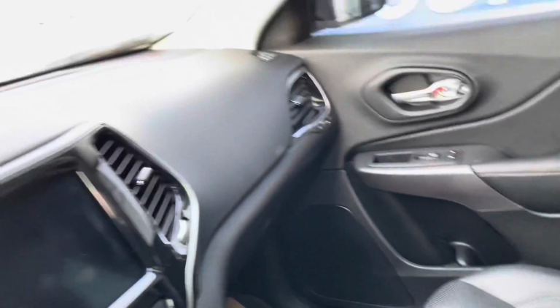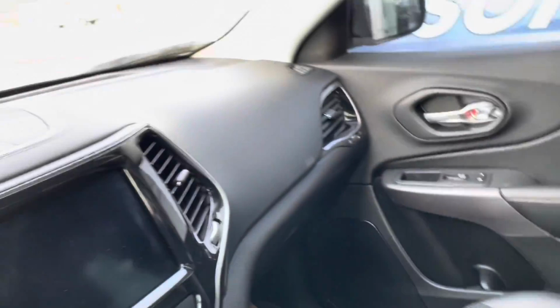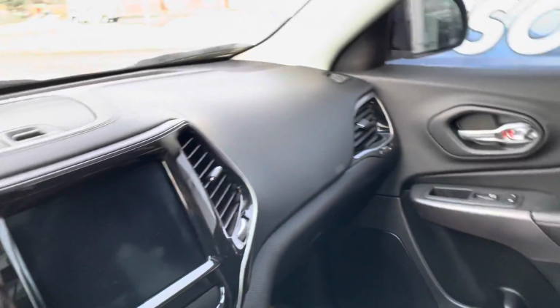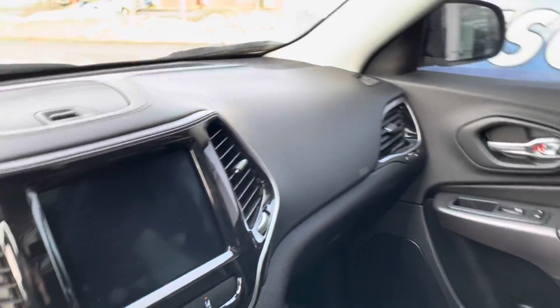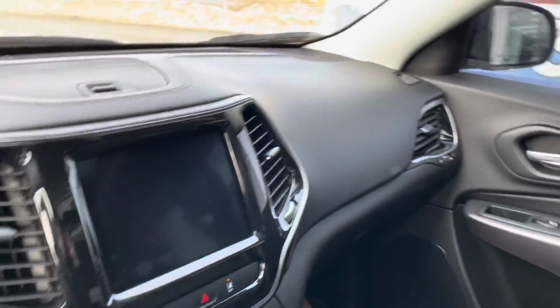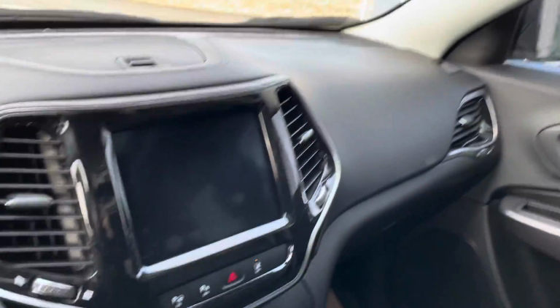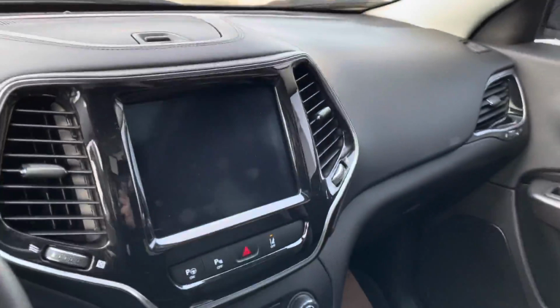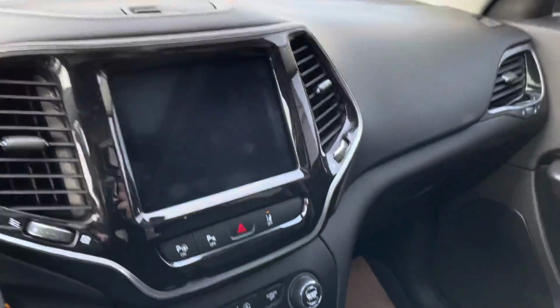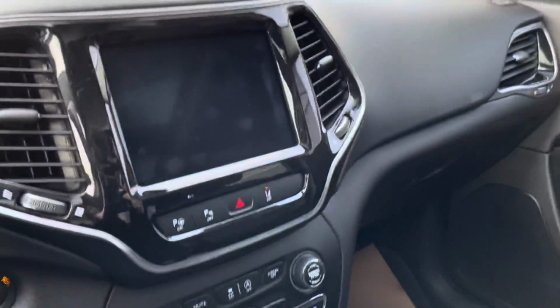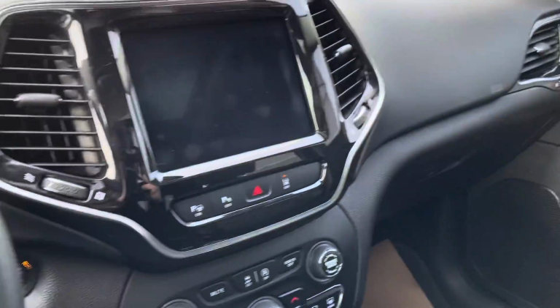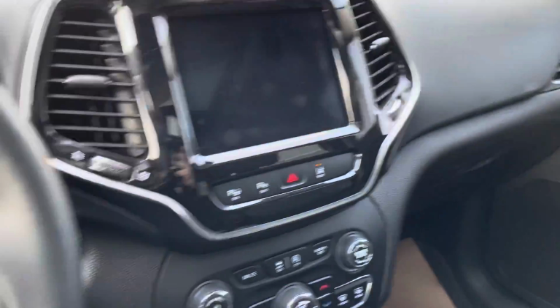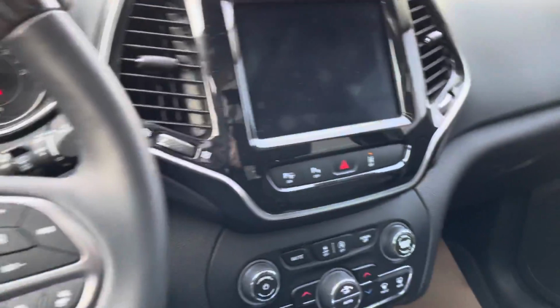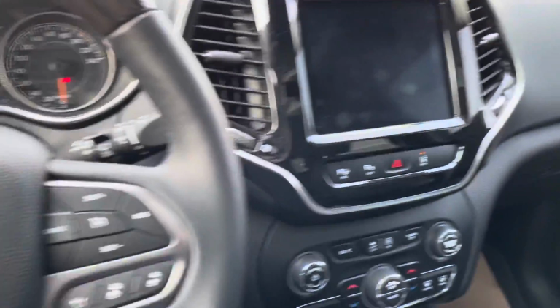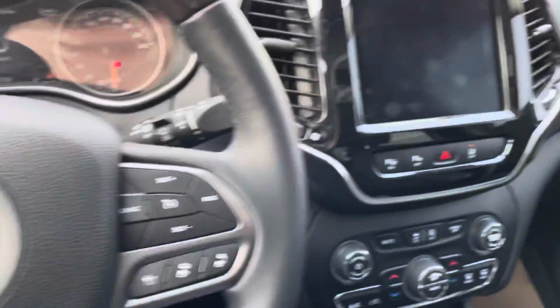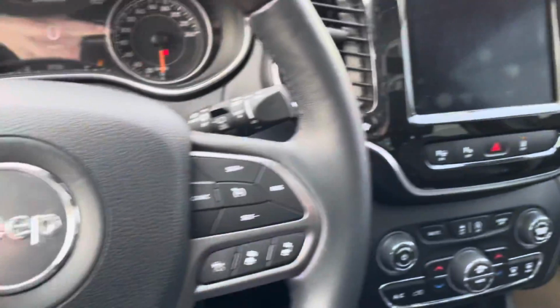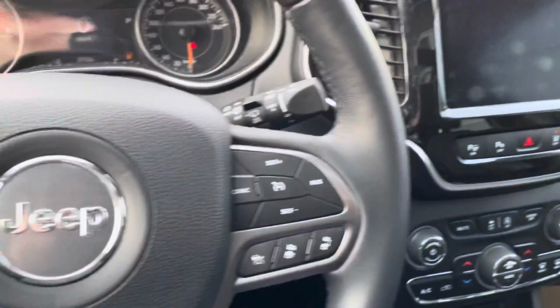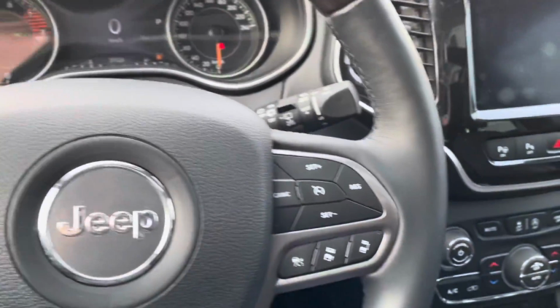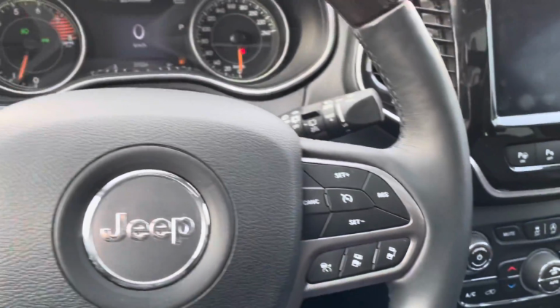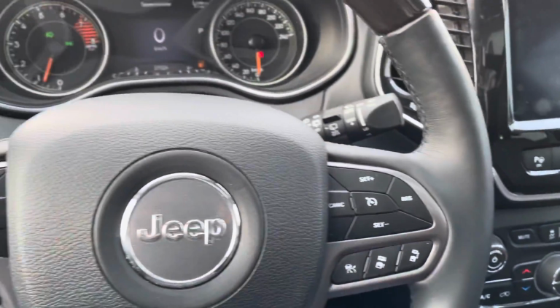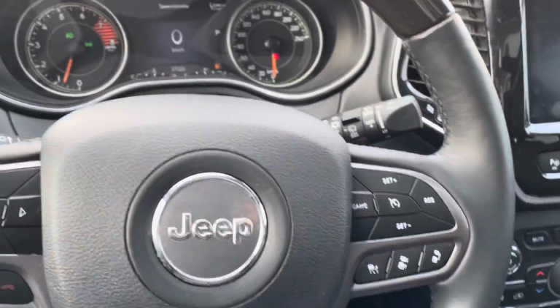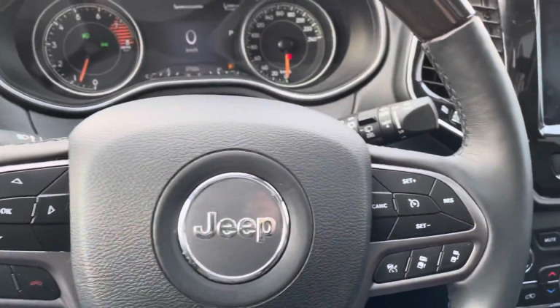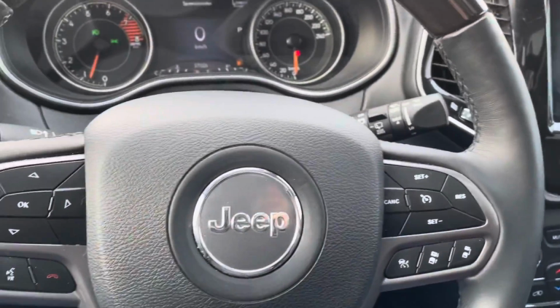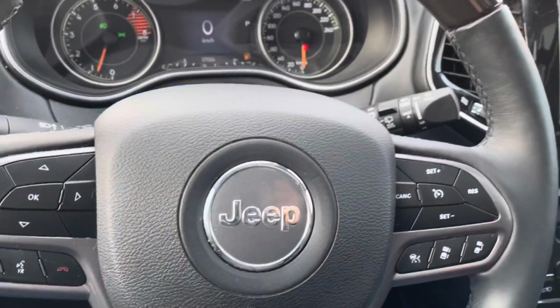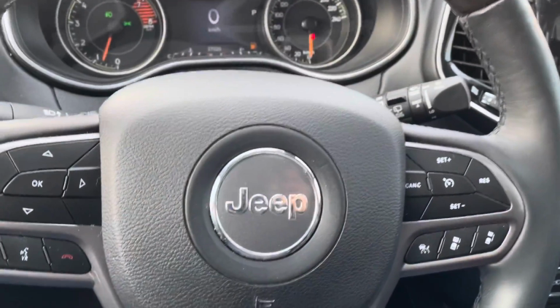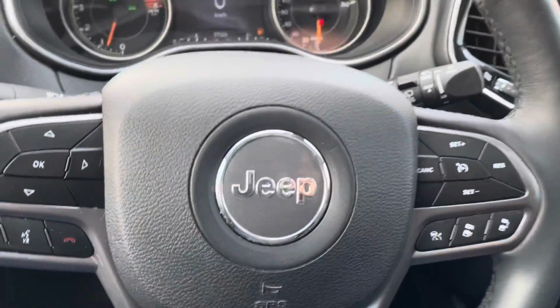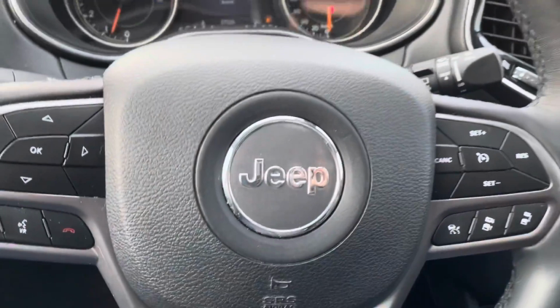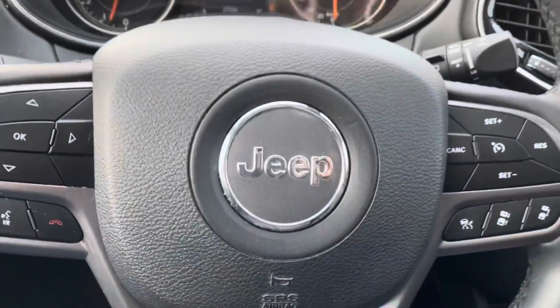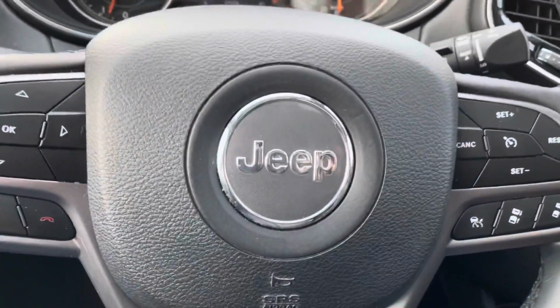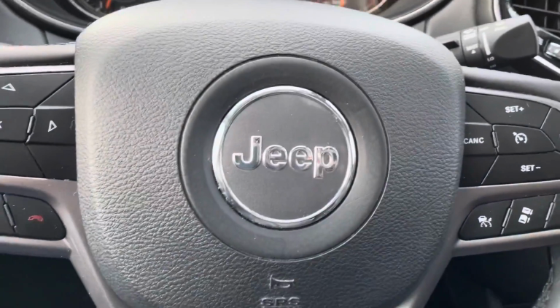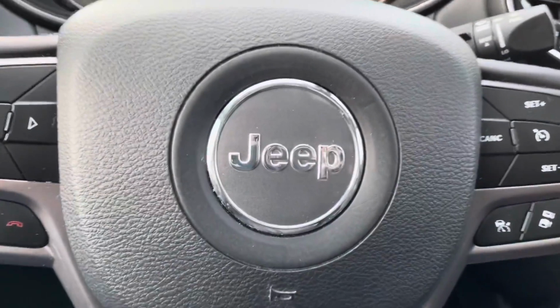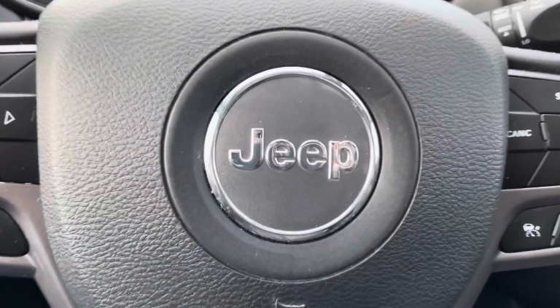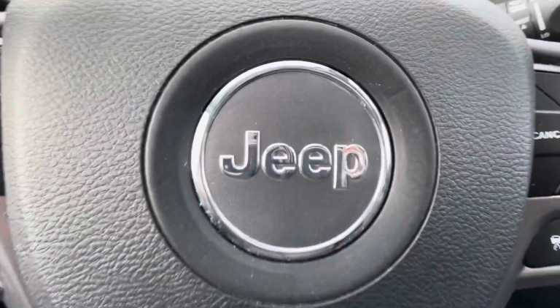This concludes our walk around of our 2019 Jeep Cherokee Overland Edition.